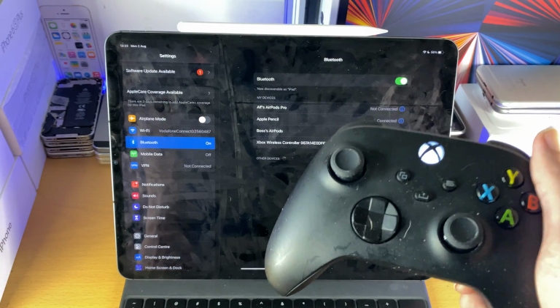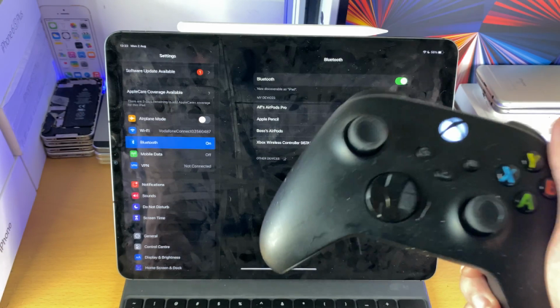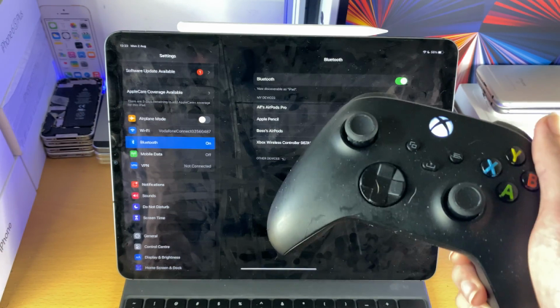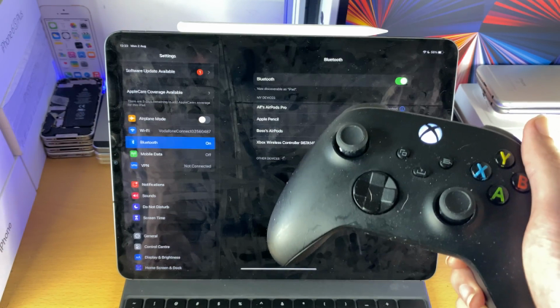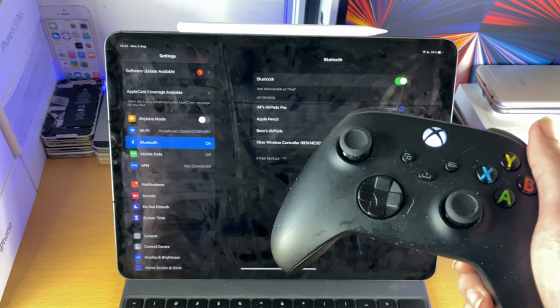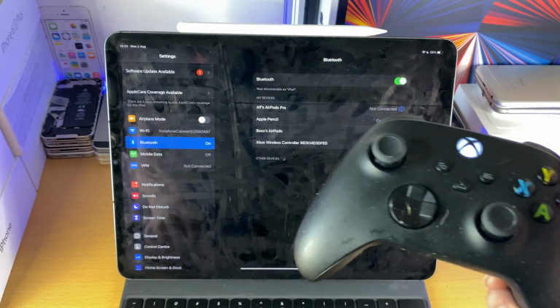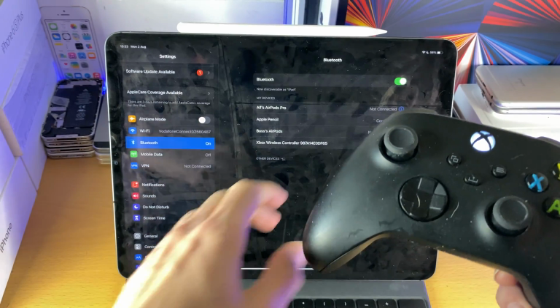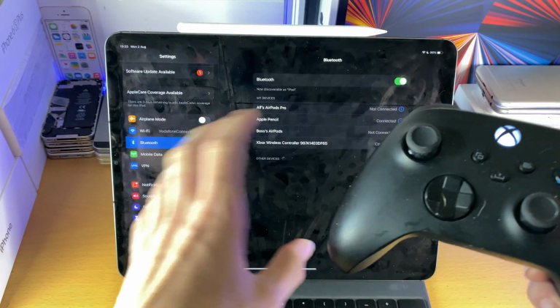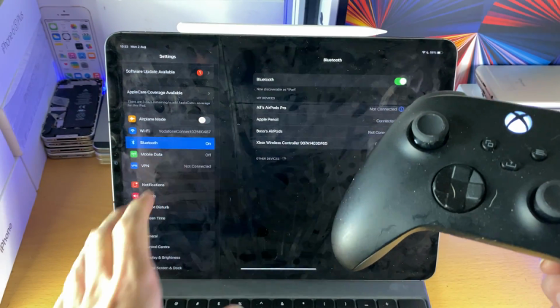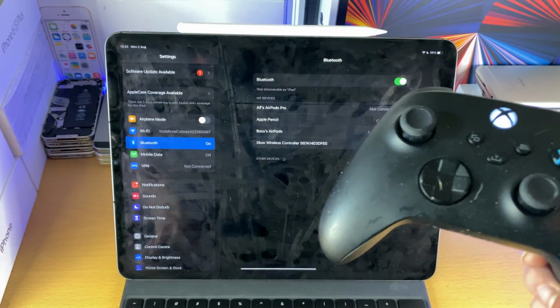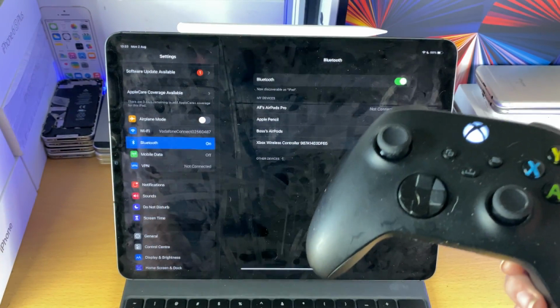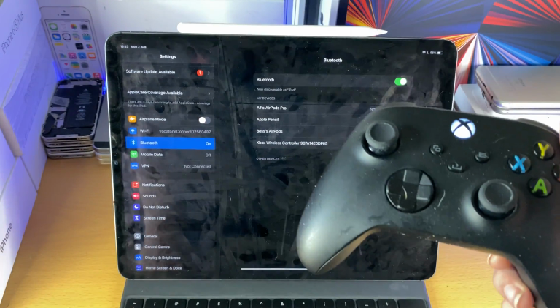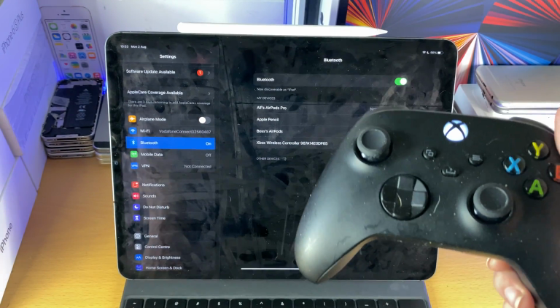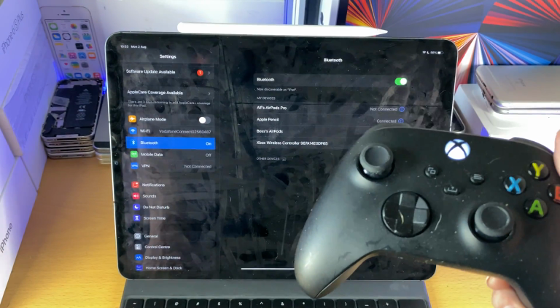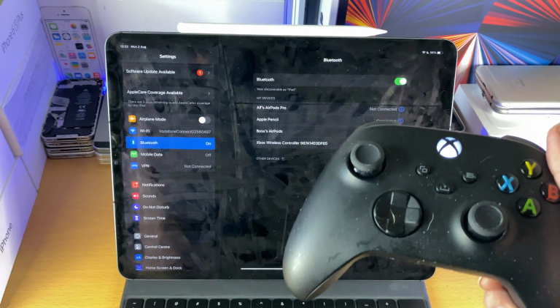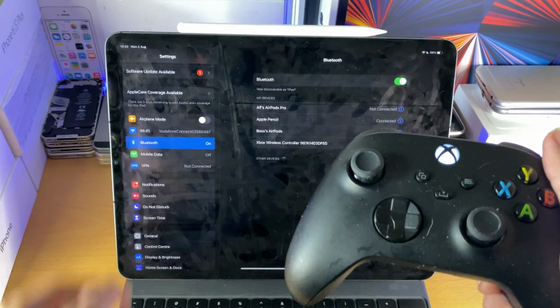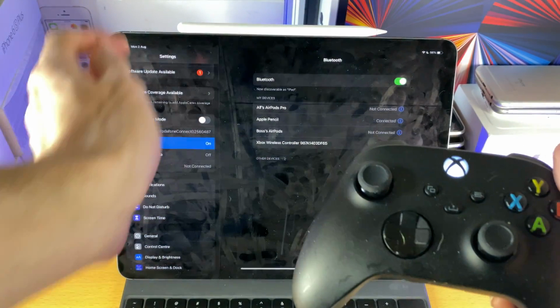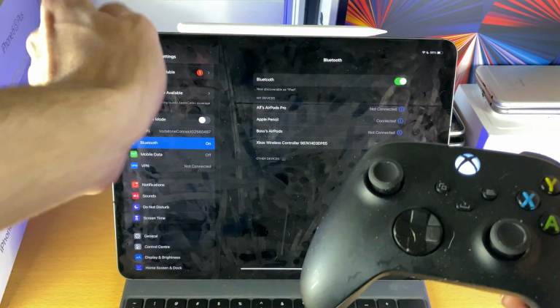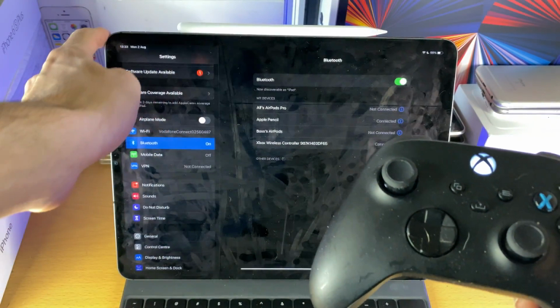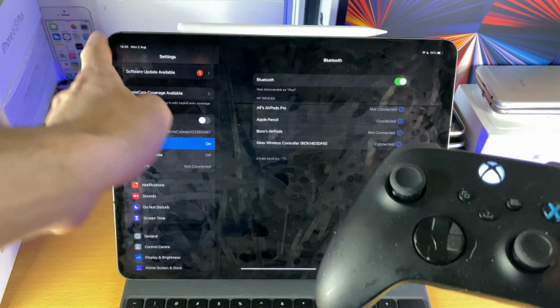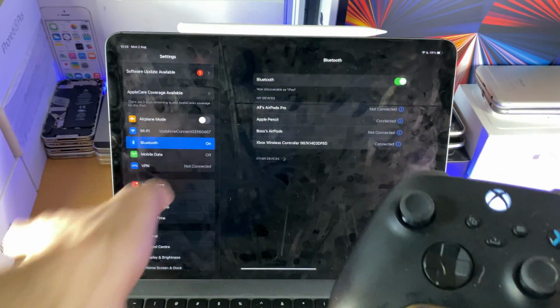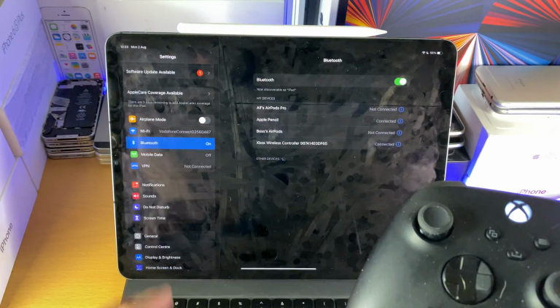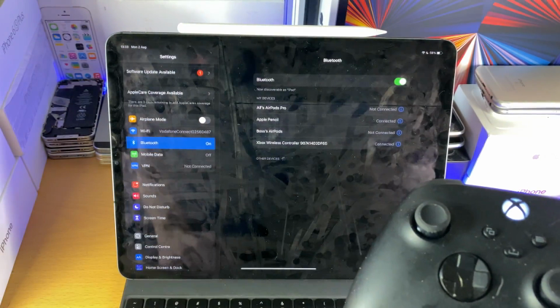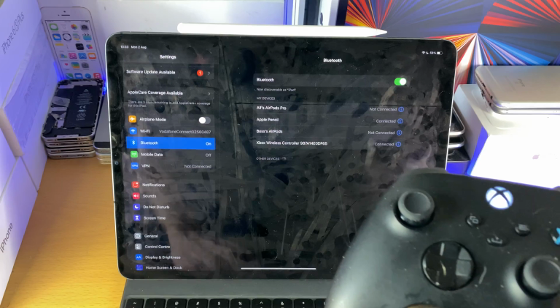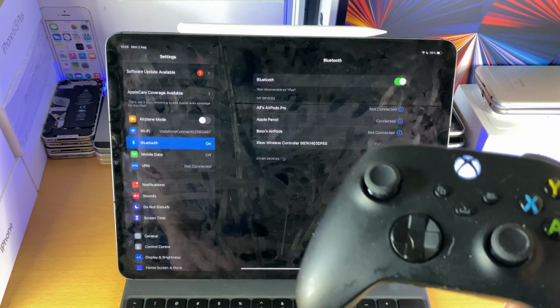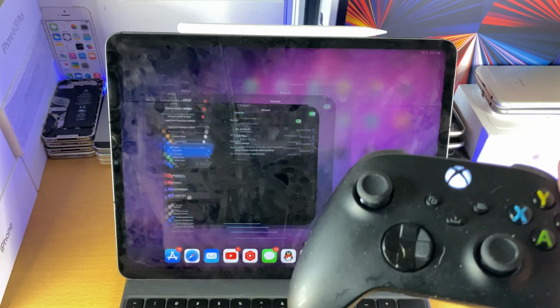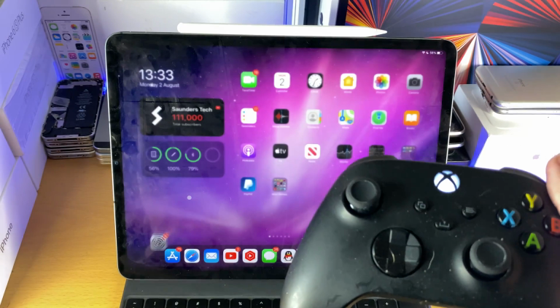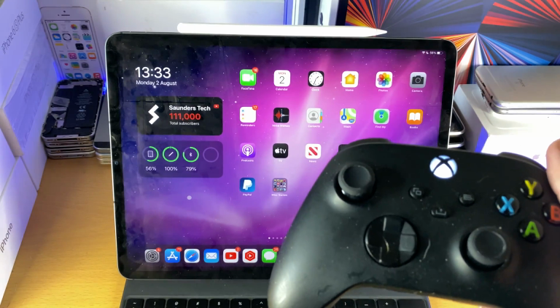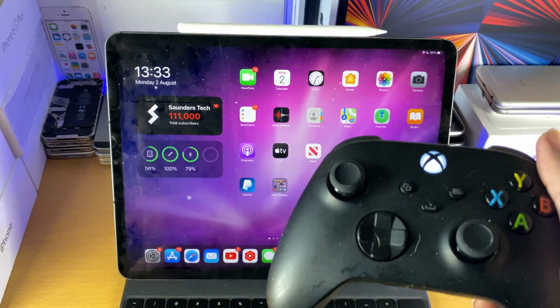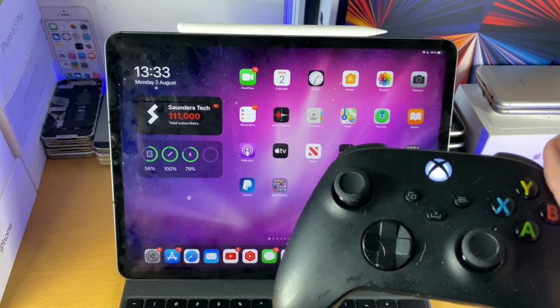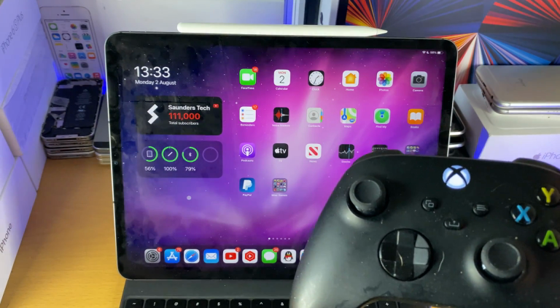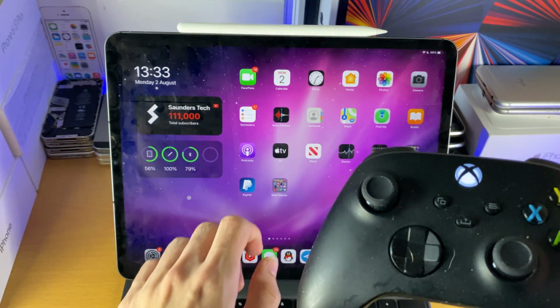If you have any issues — like the Xbox controller can't be found — just restart your iPad, try again and eventually it will work.